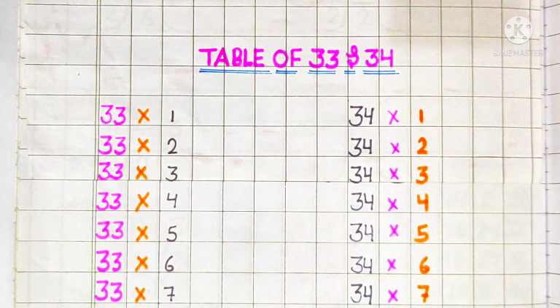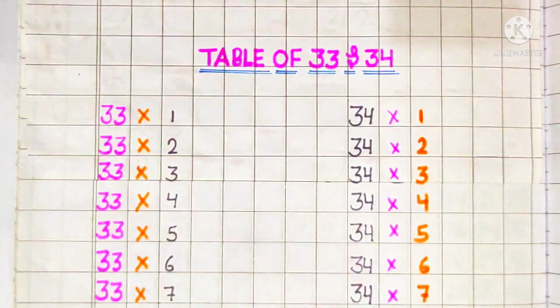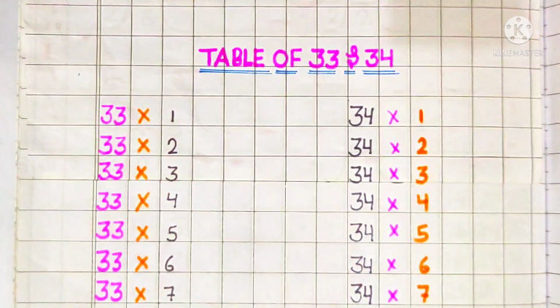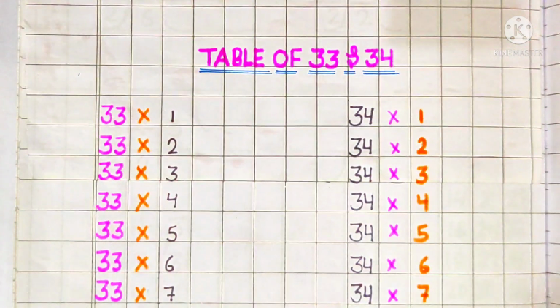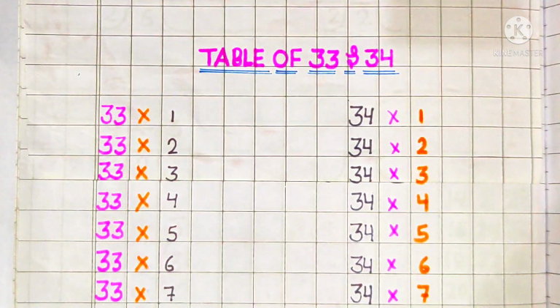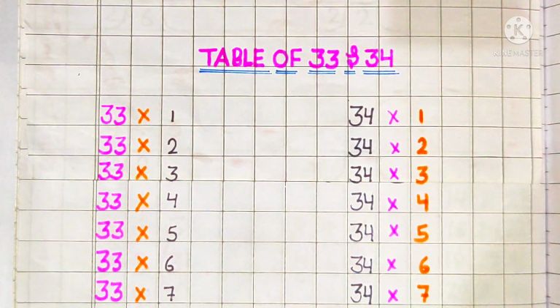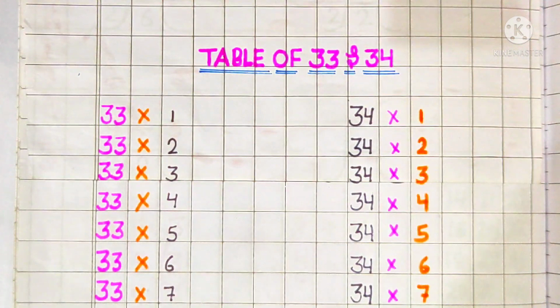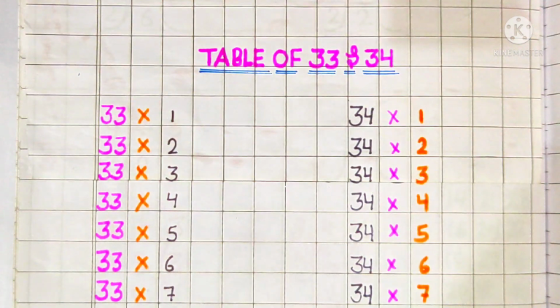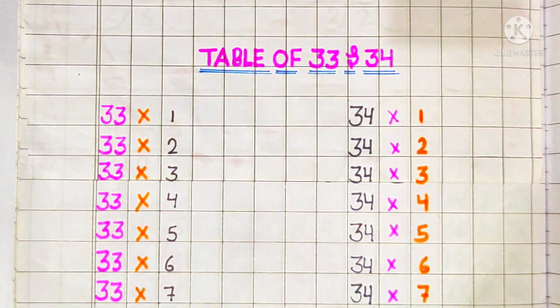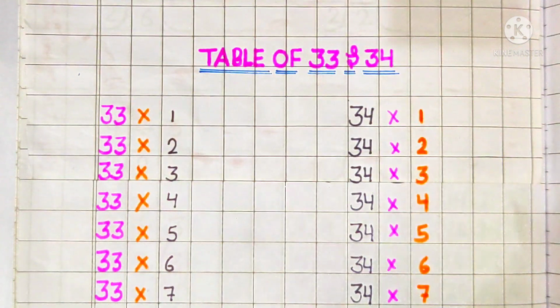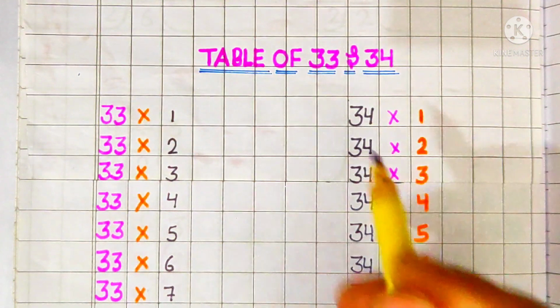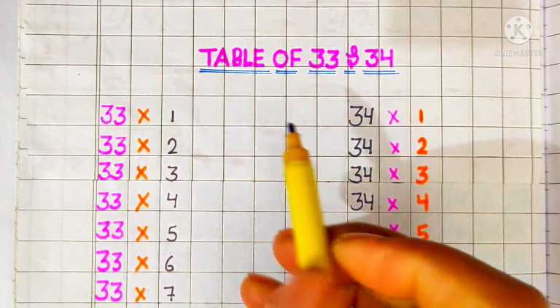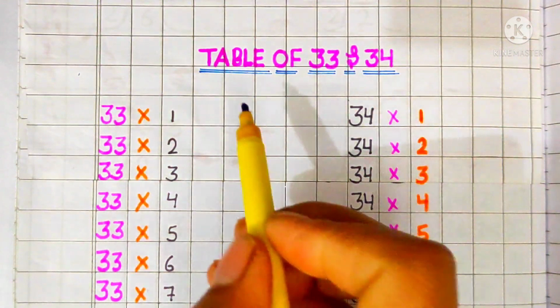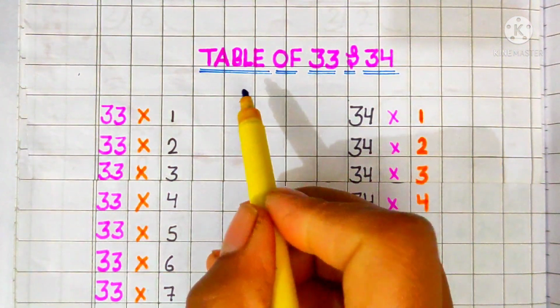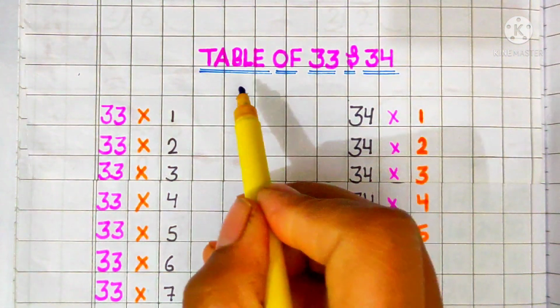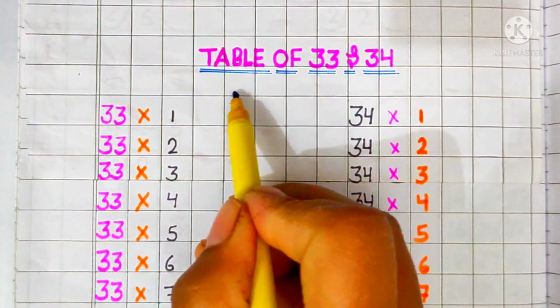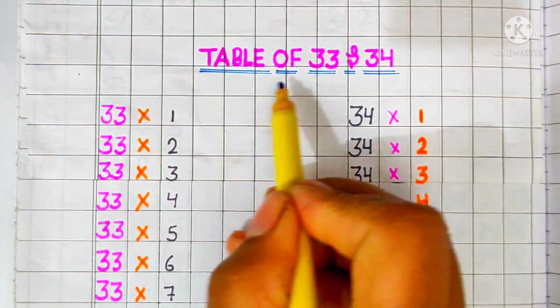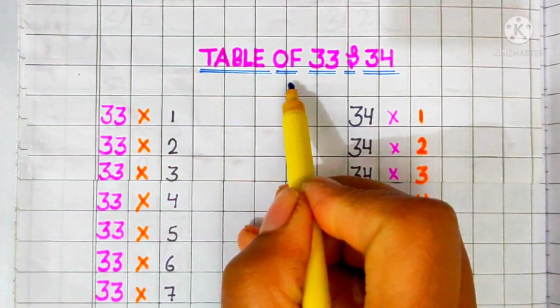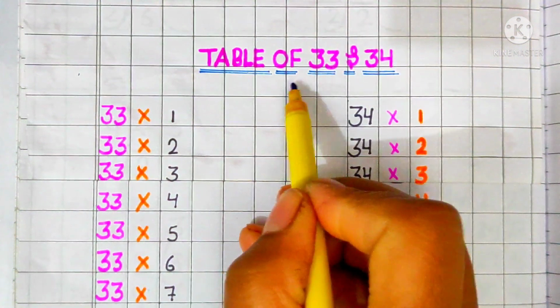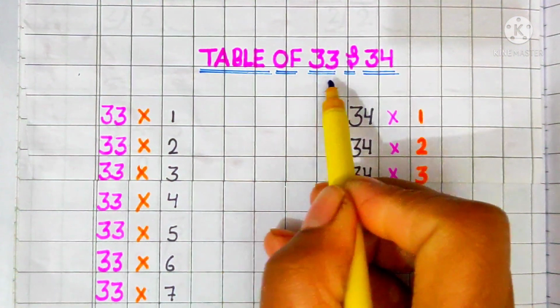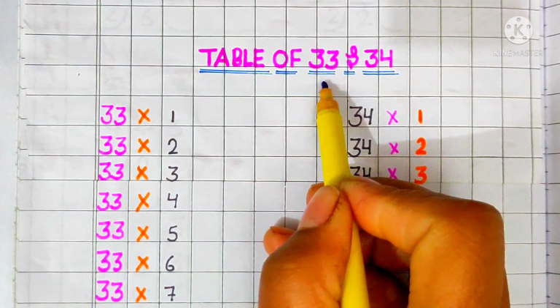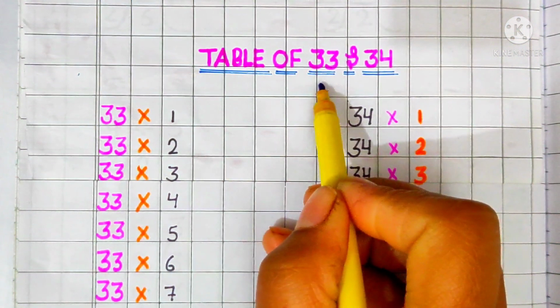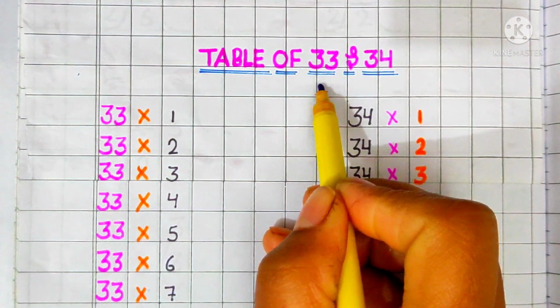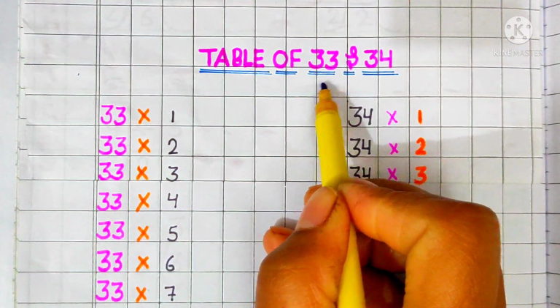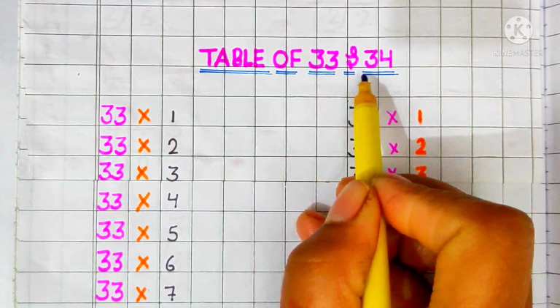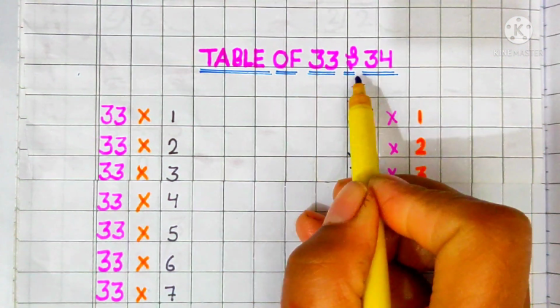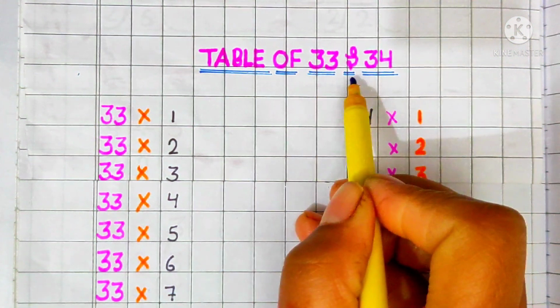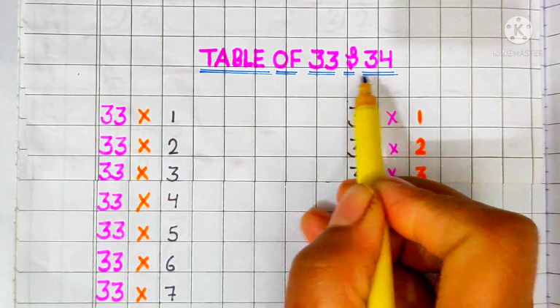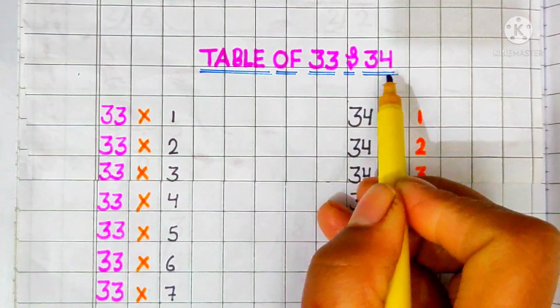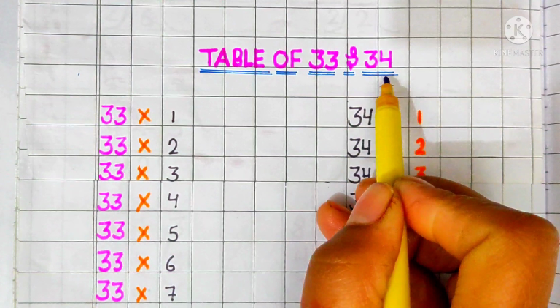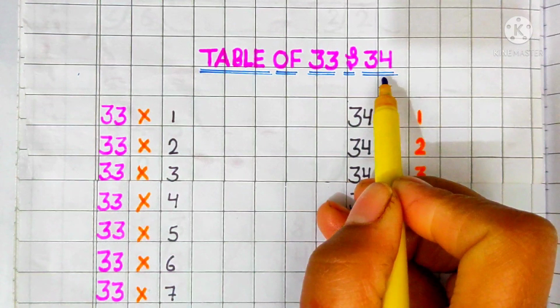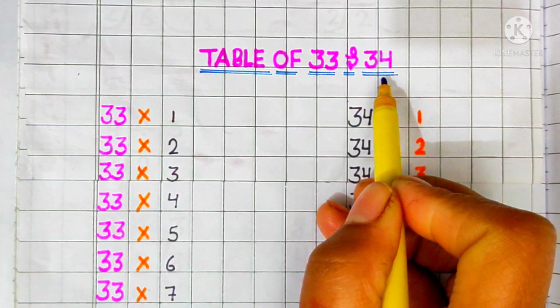Hello students. Today we learn table of 33 and 34.